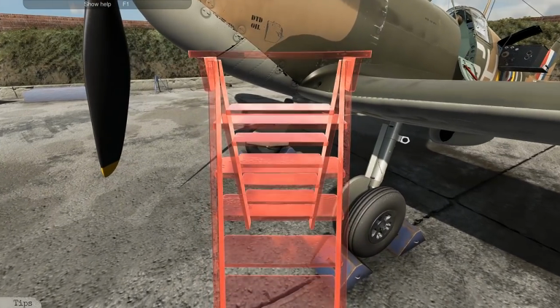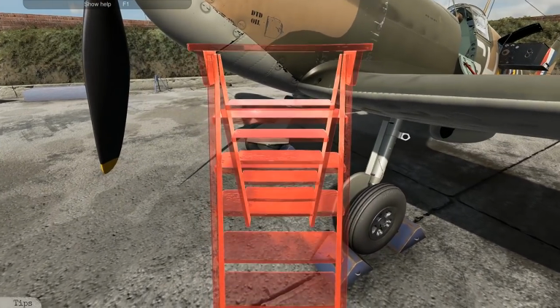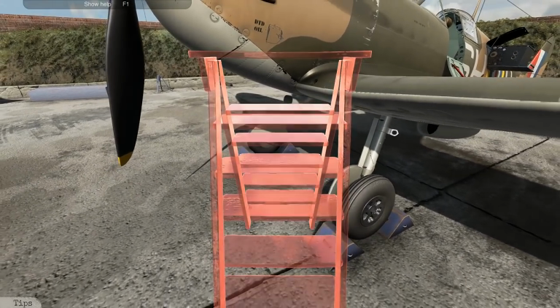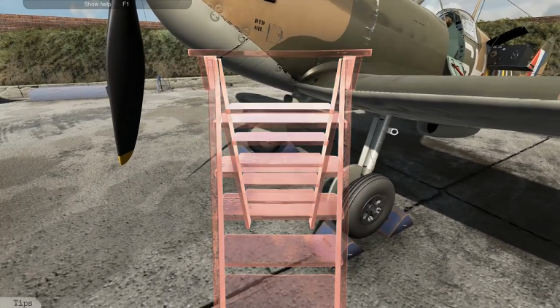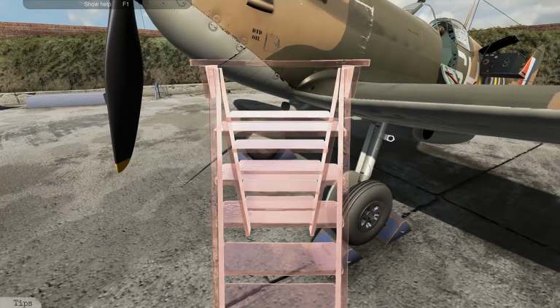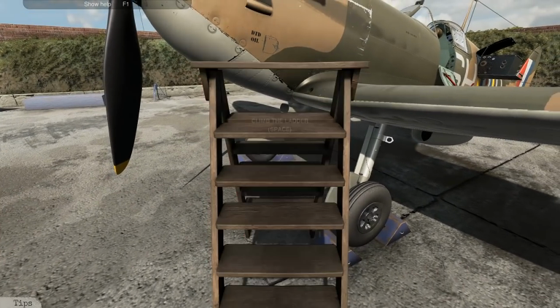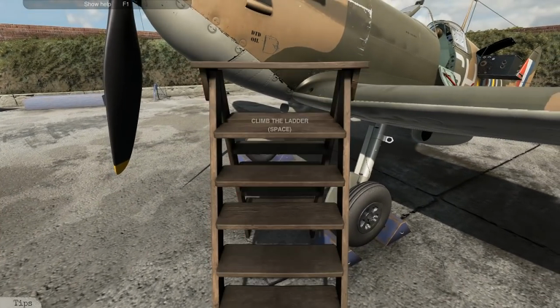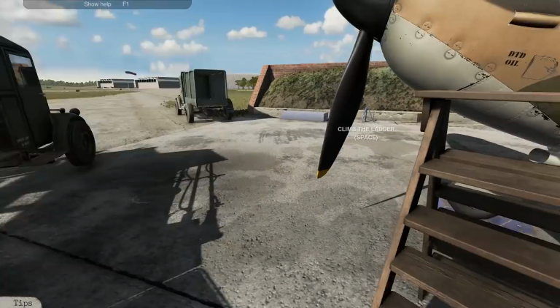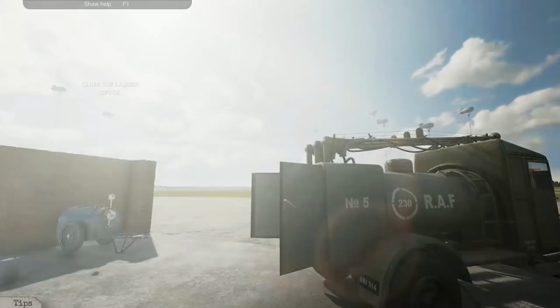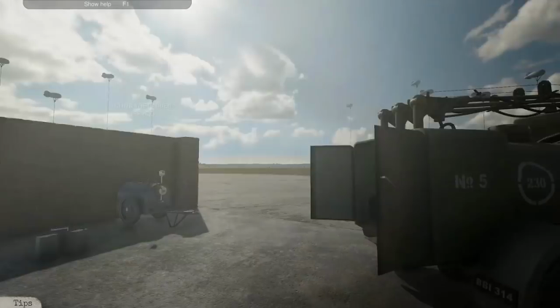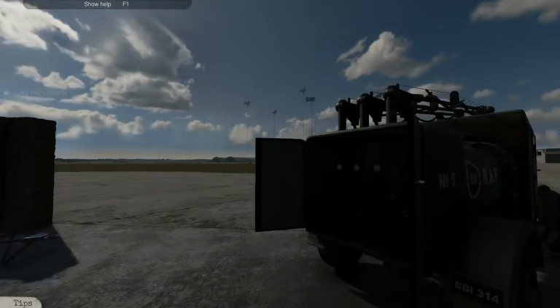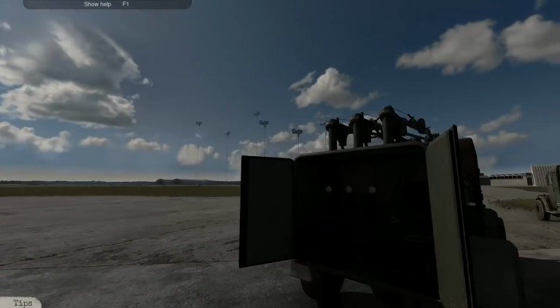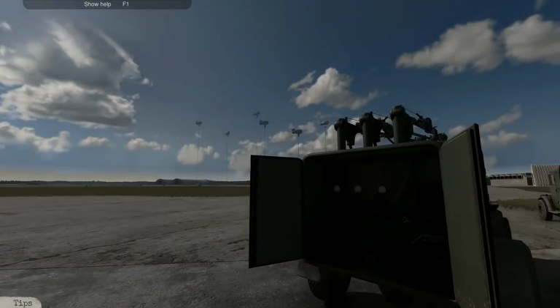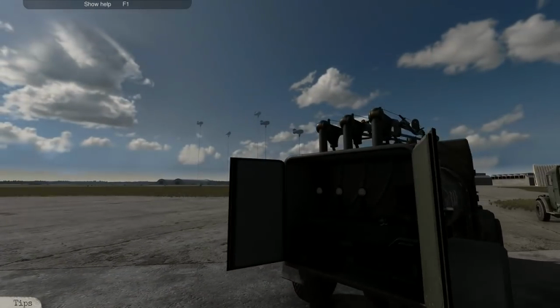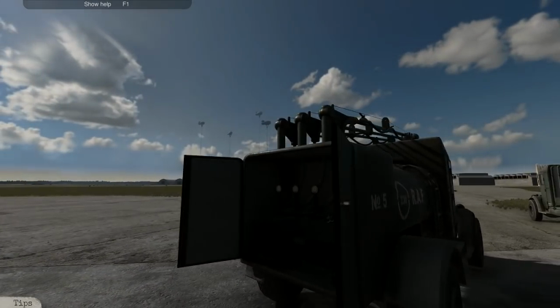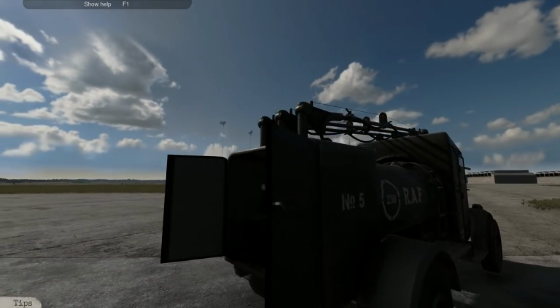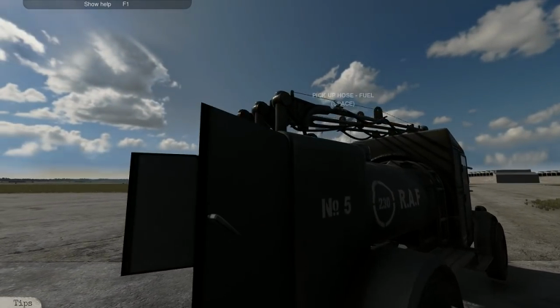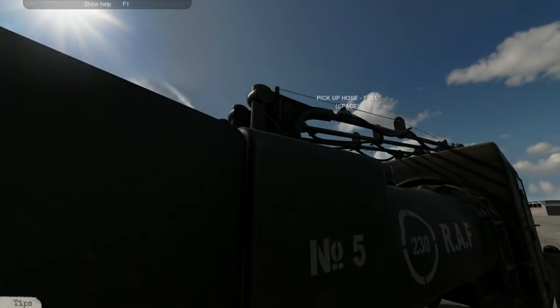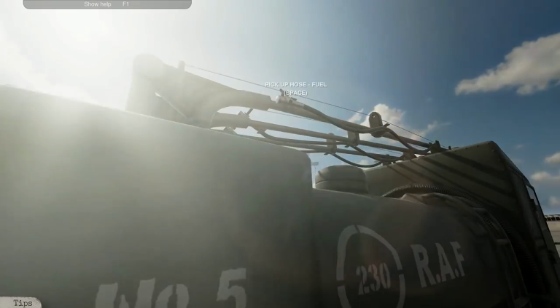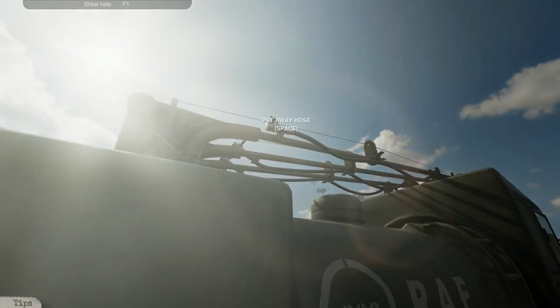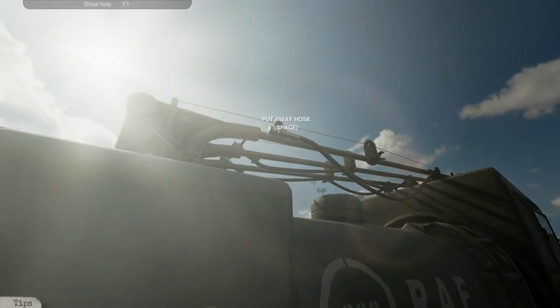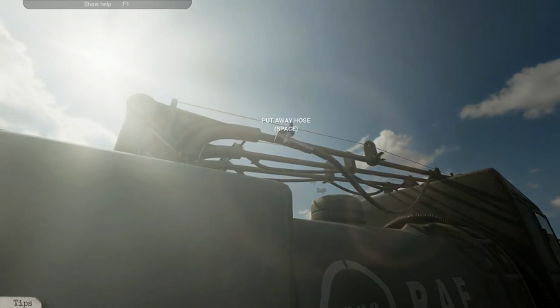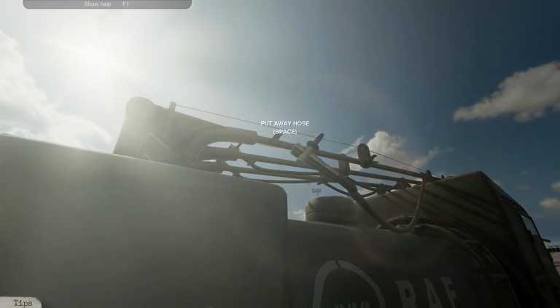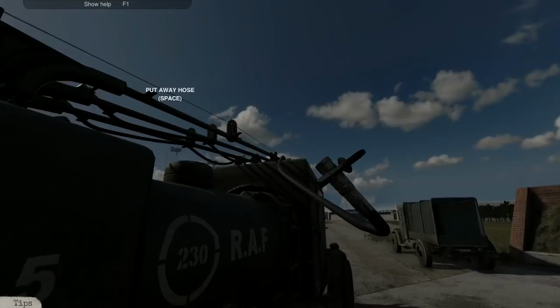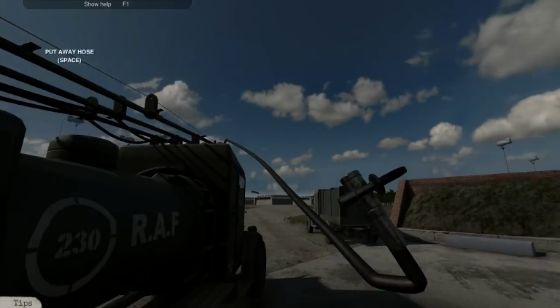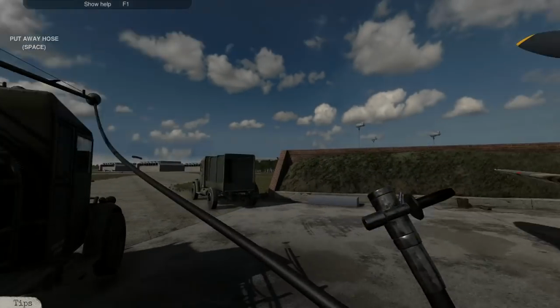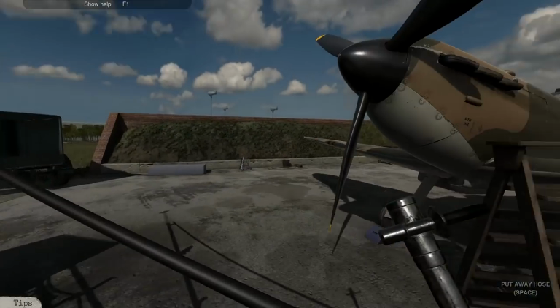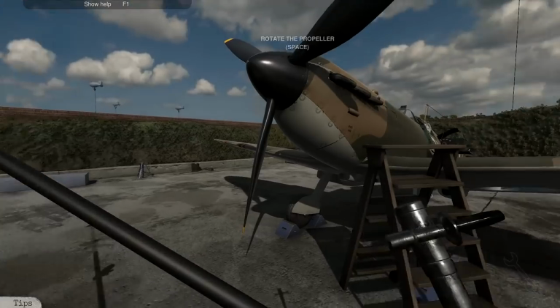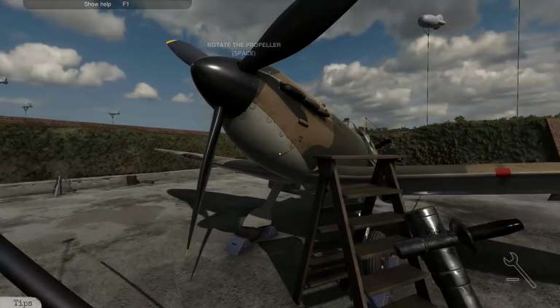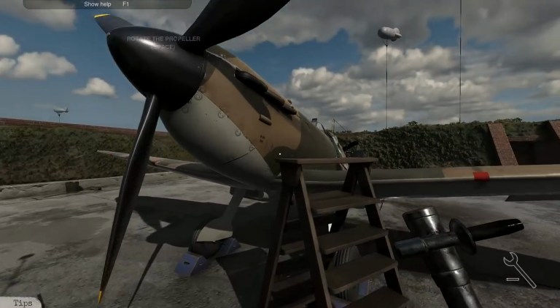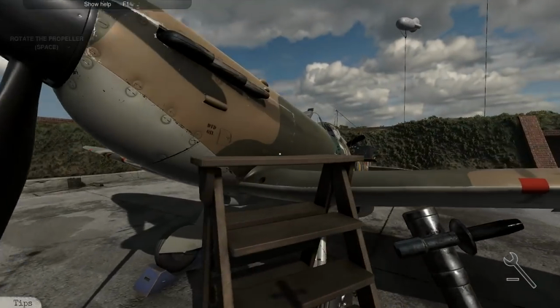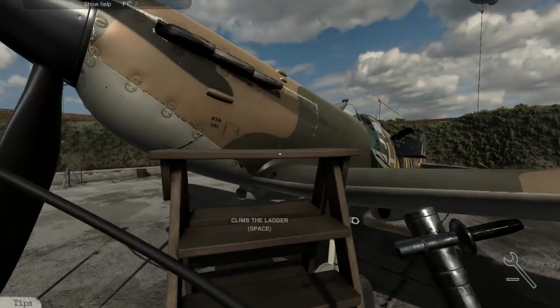We're going to place the ladder, and you've got to make sure you don't walk under the ladder. Grab the fuel hose.